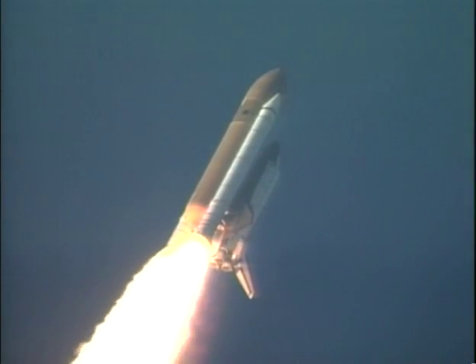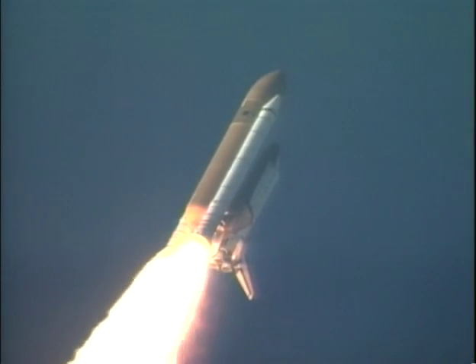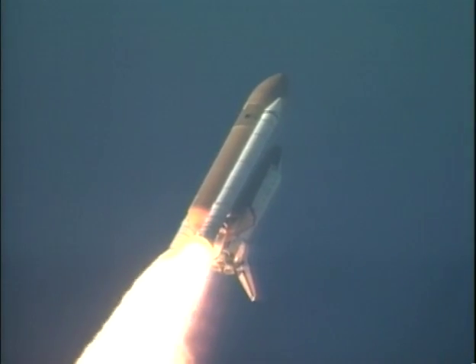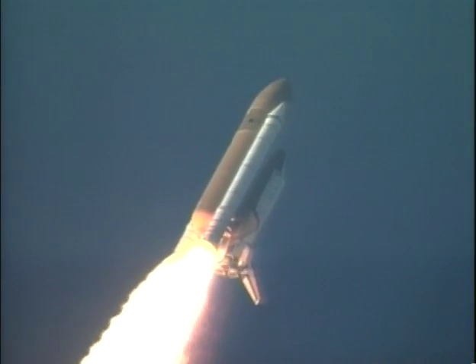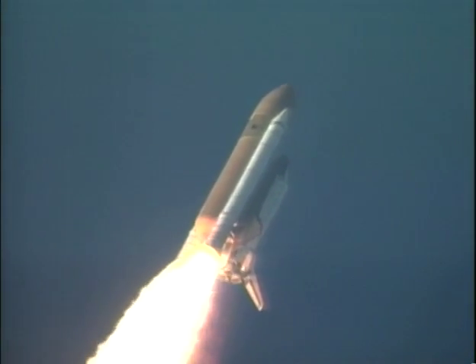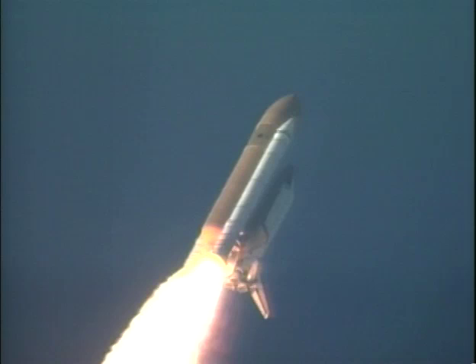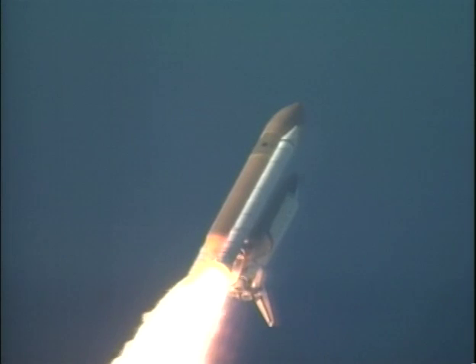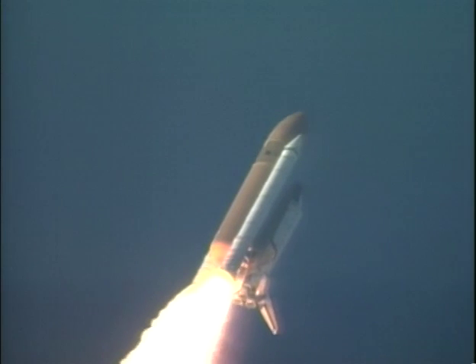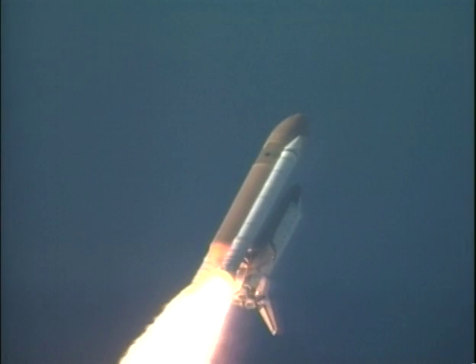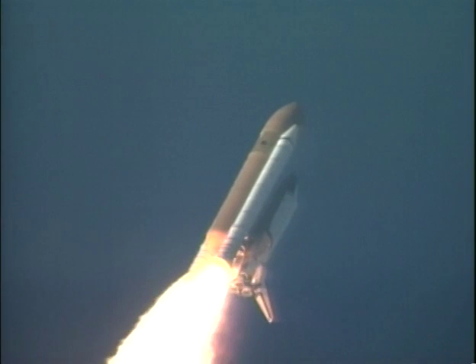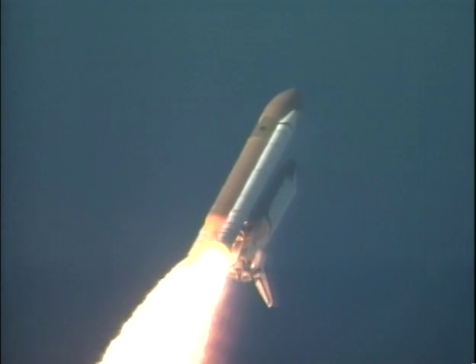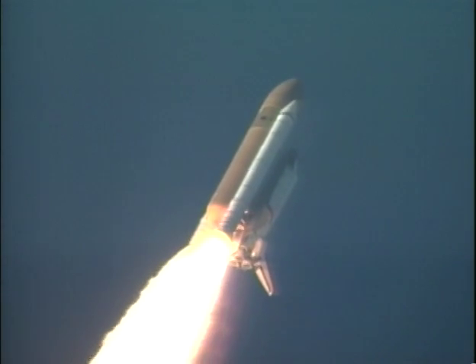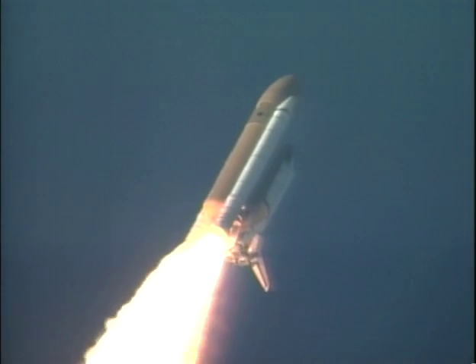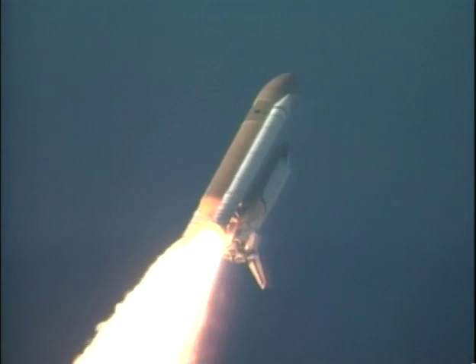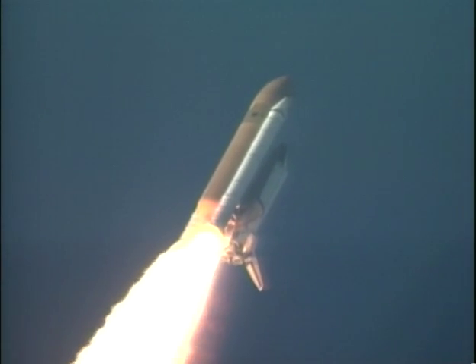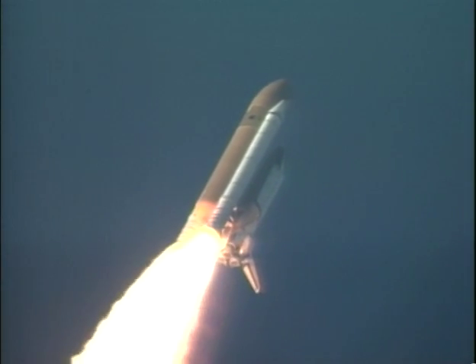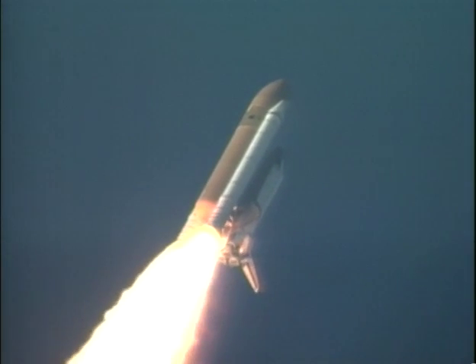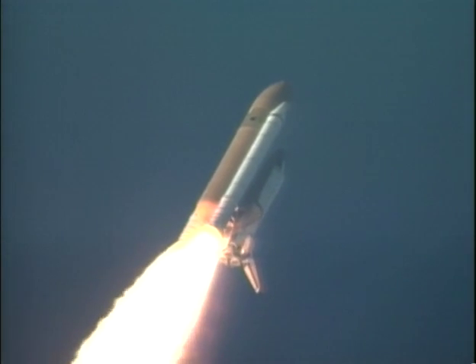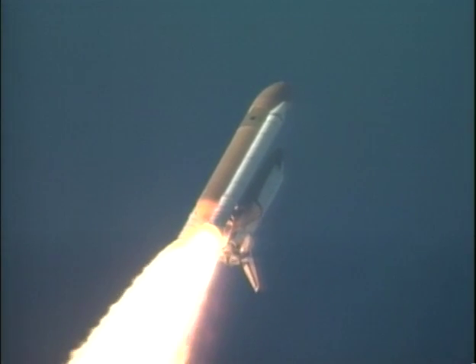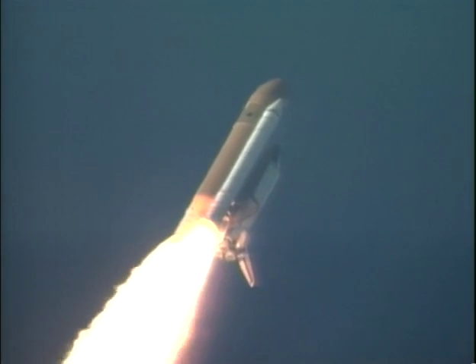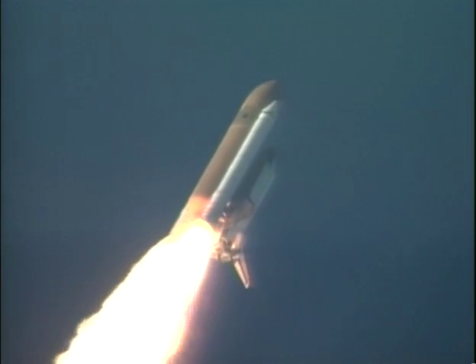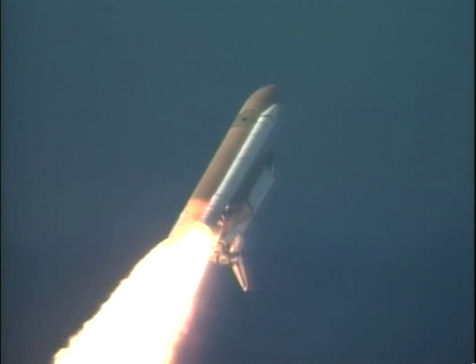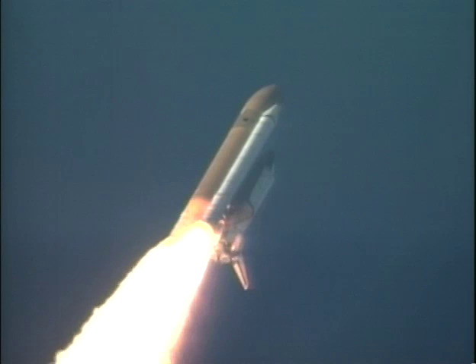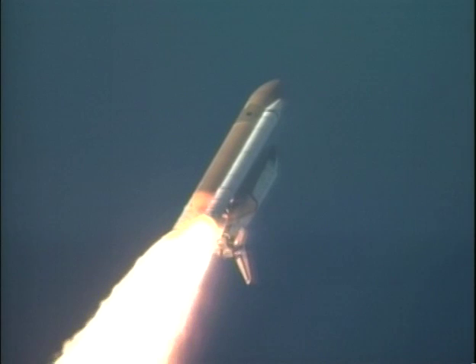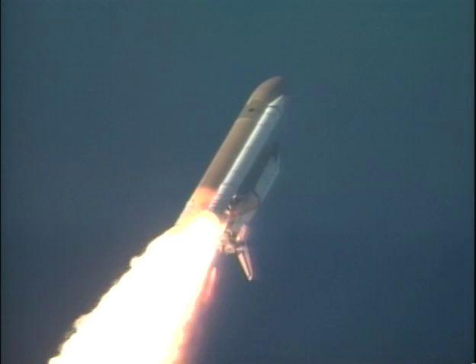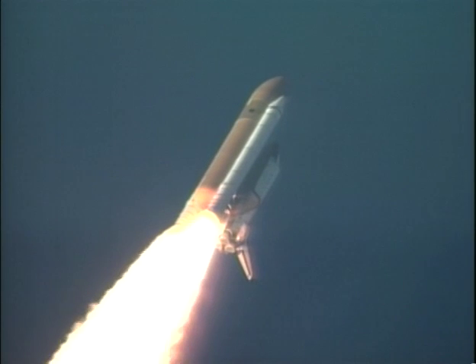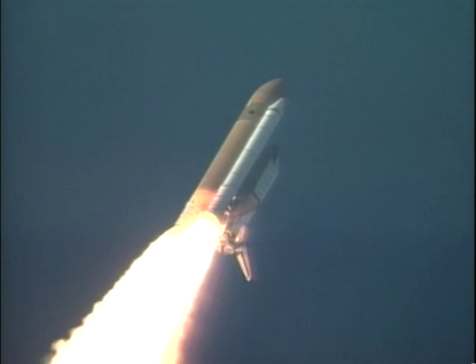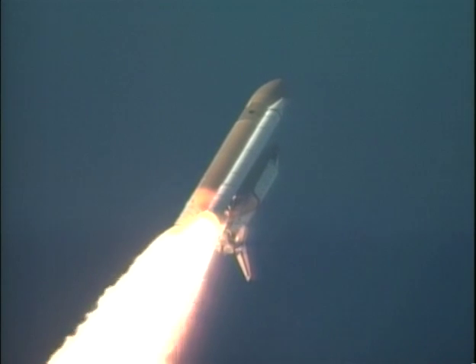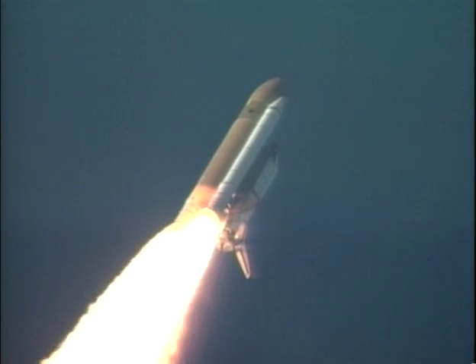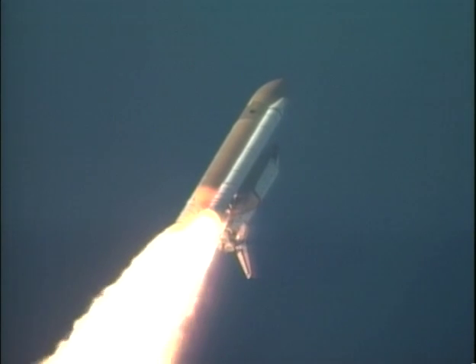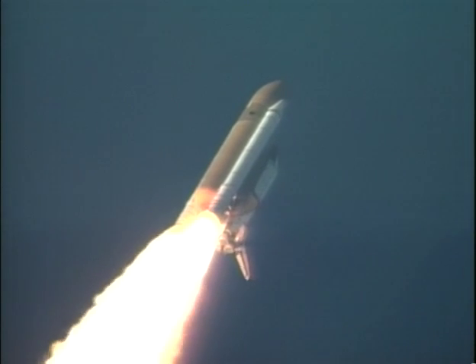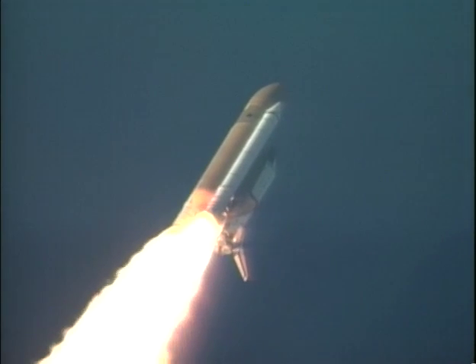Three engines on board Atlantis have throttled back to two-thirds throttle to prepare the spacecraft to pass through the area of maximum air pressure and go supersonic.